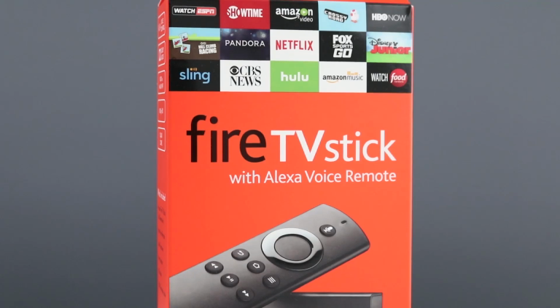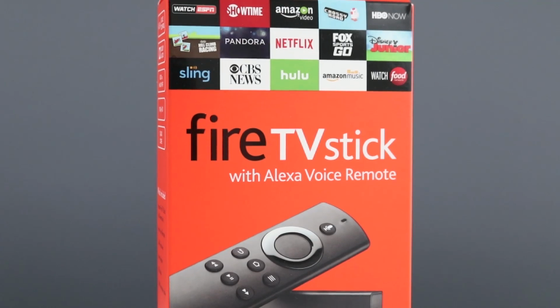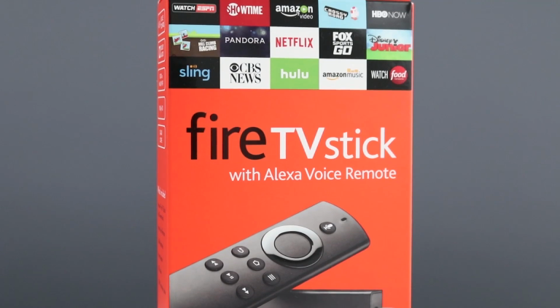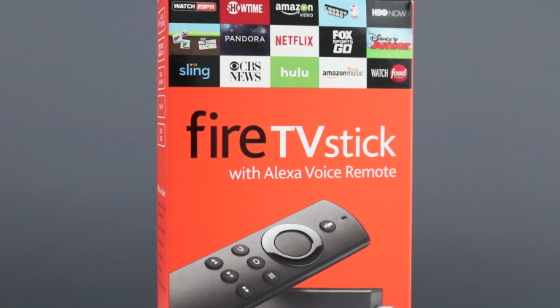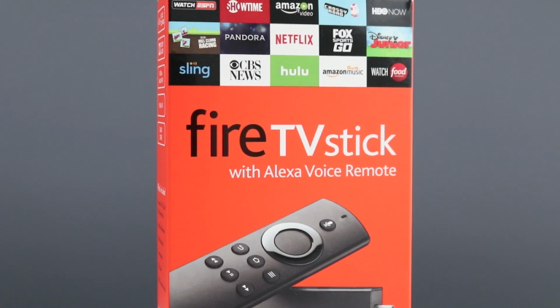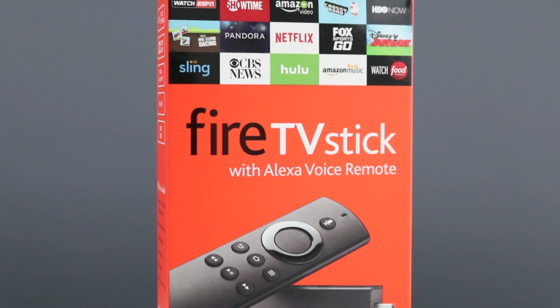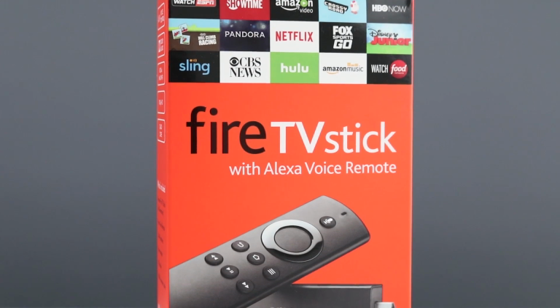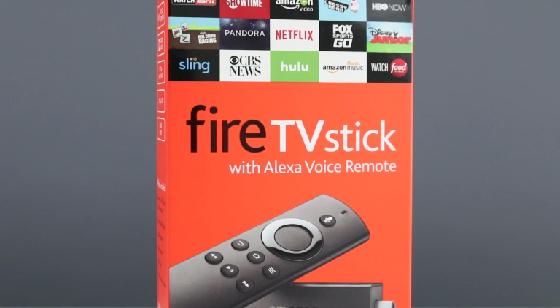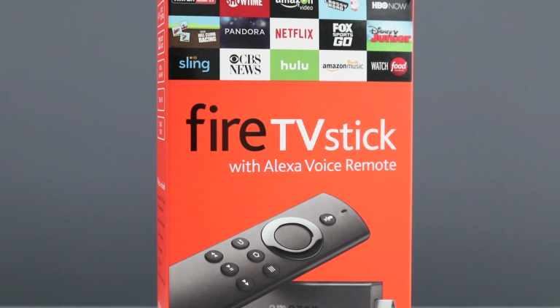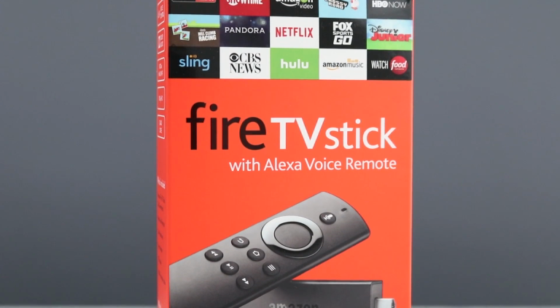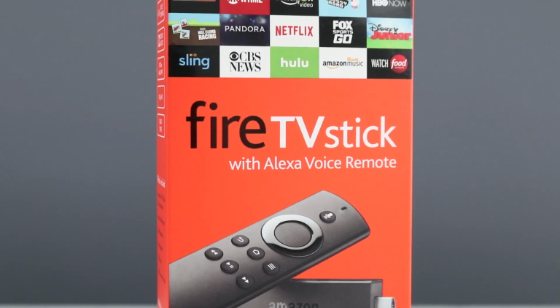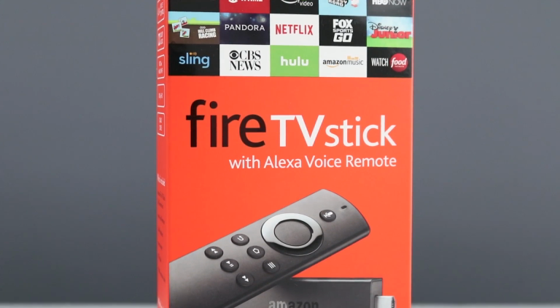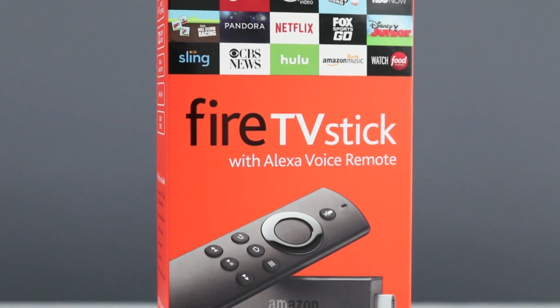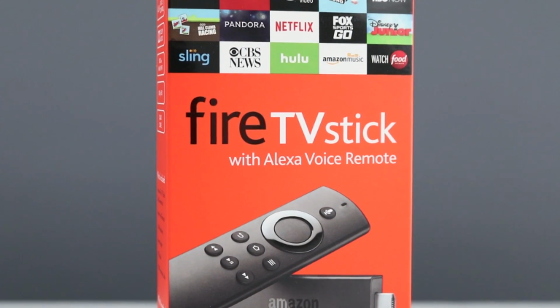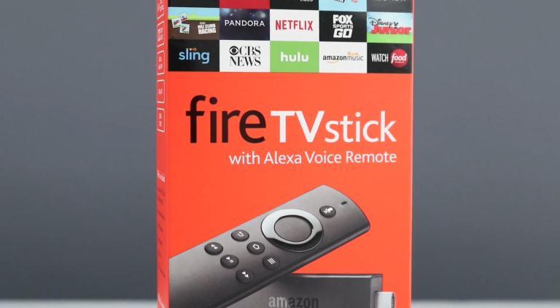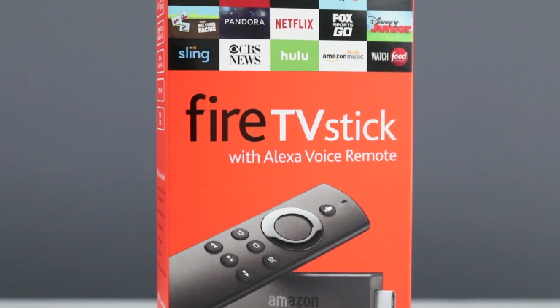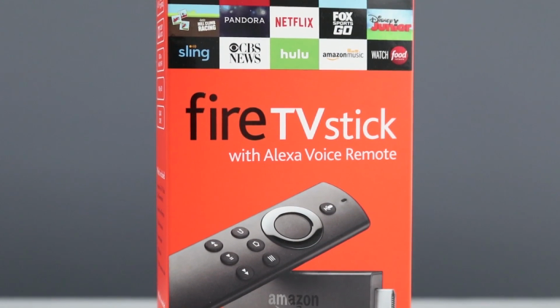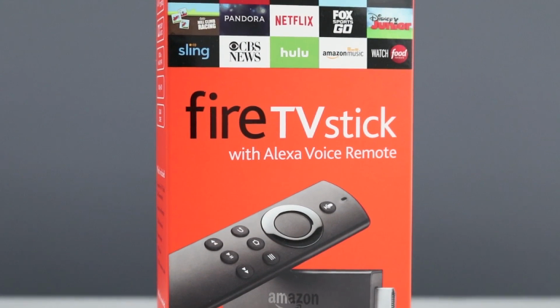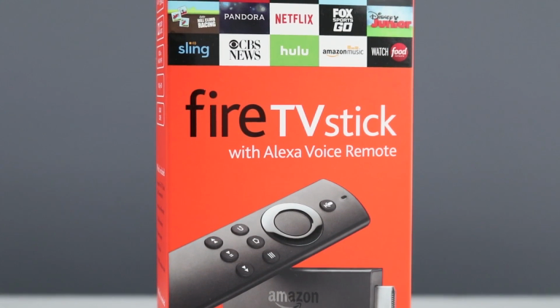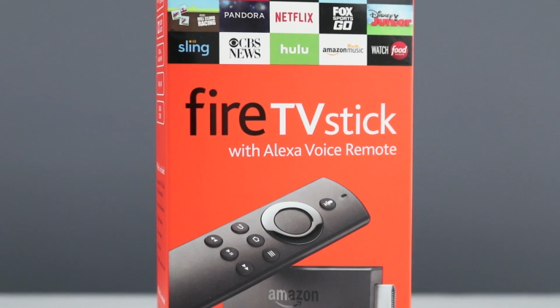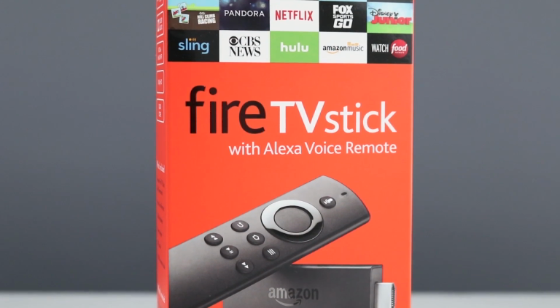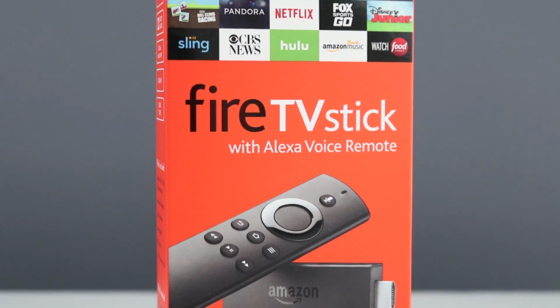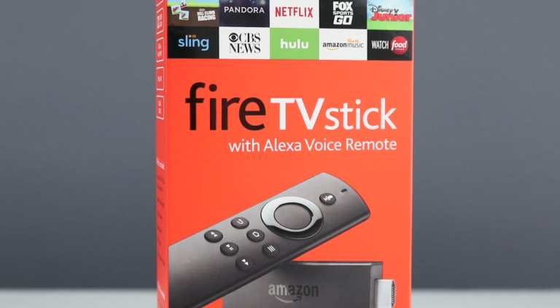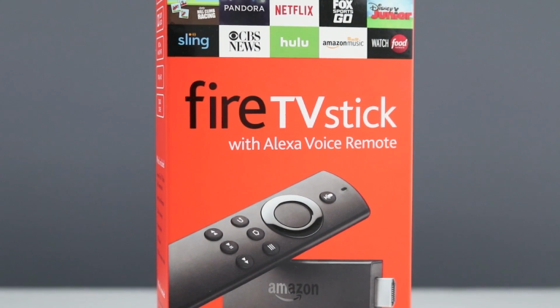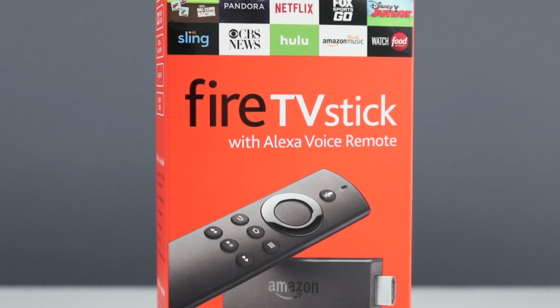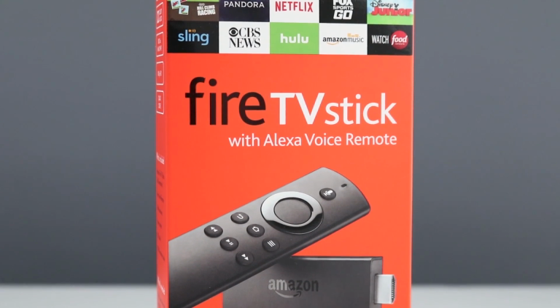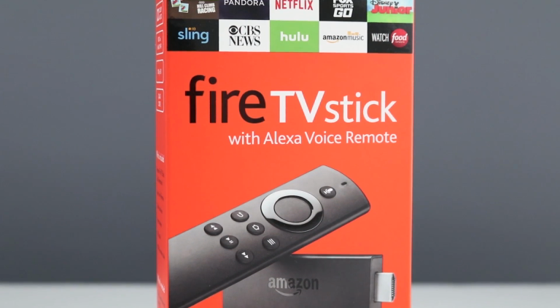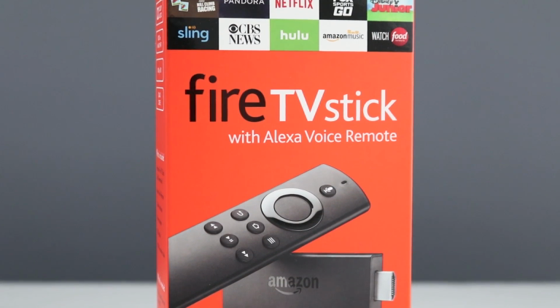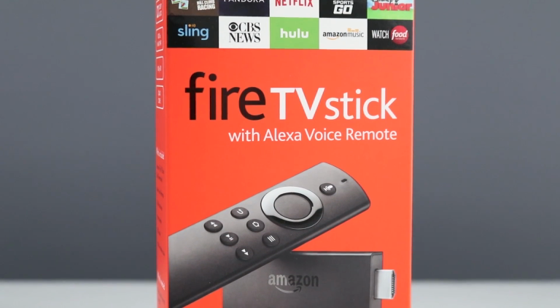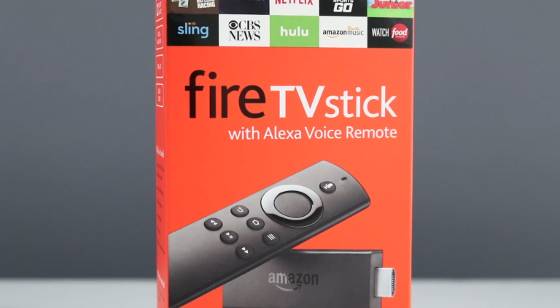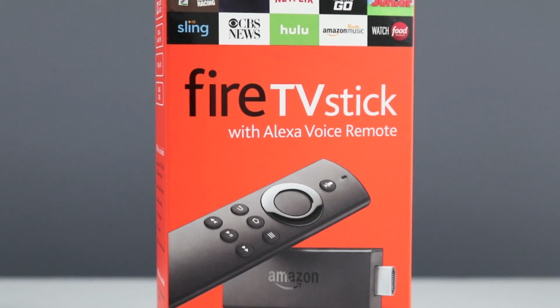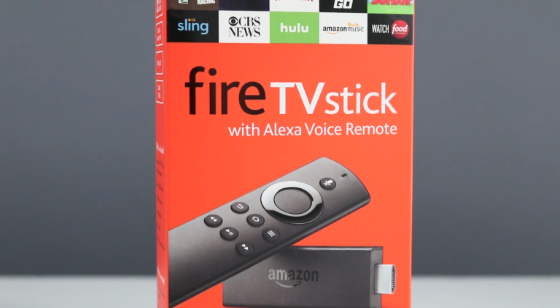Hi everyone, I'm Nick, and this is the new Amazon Fire TV Stick with Alexa Voice Remote.